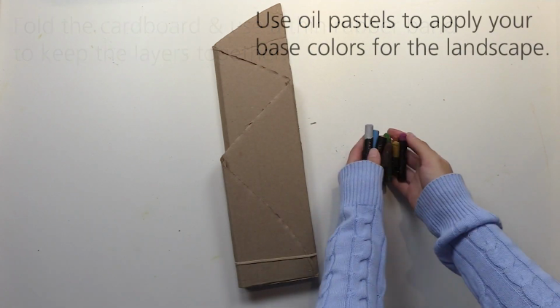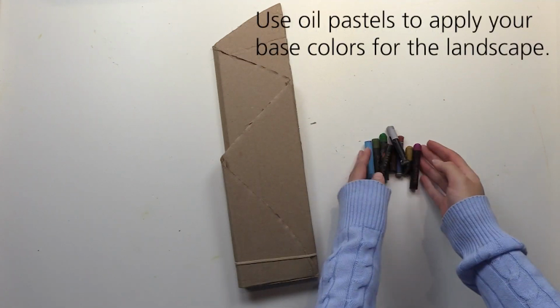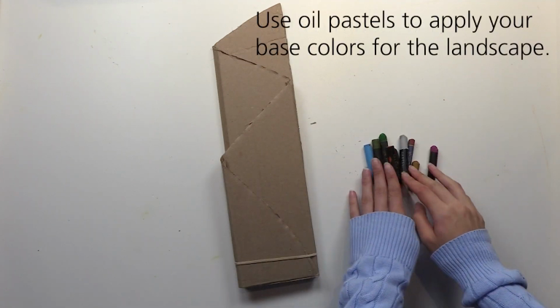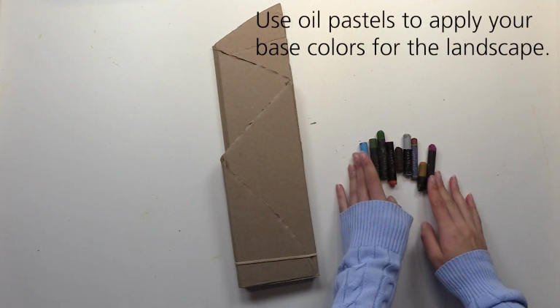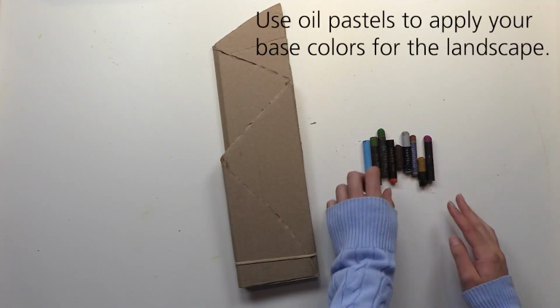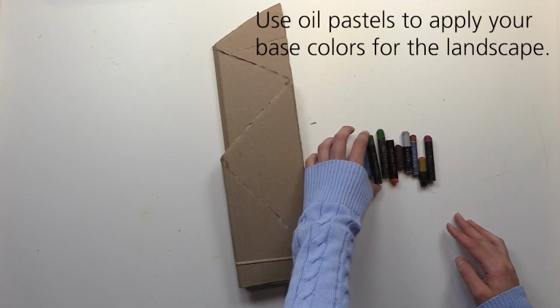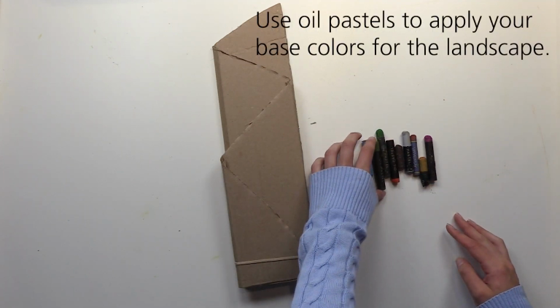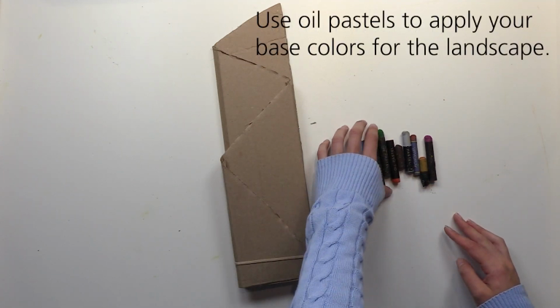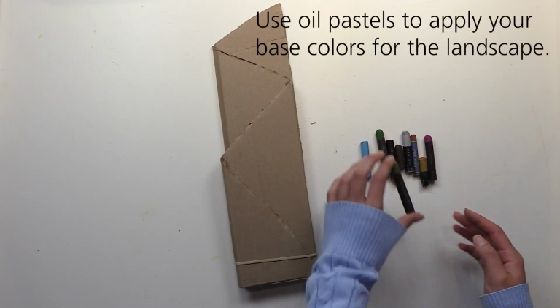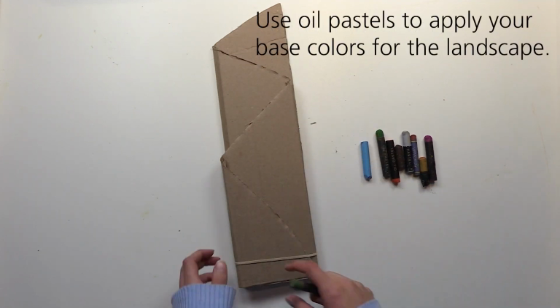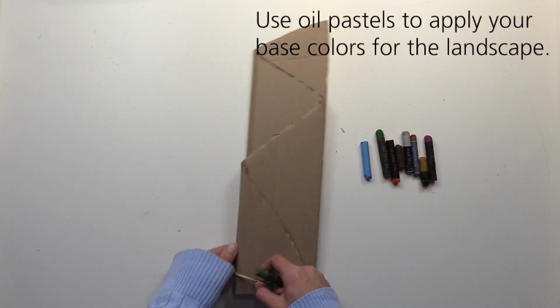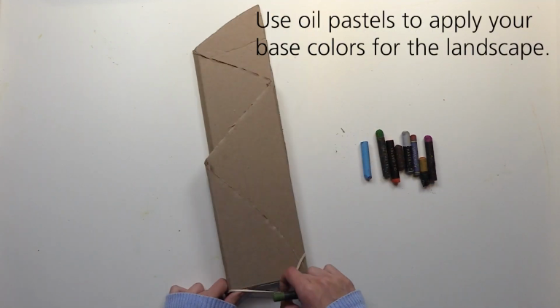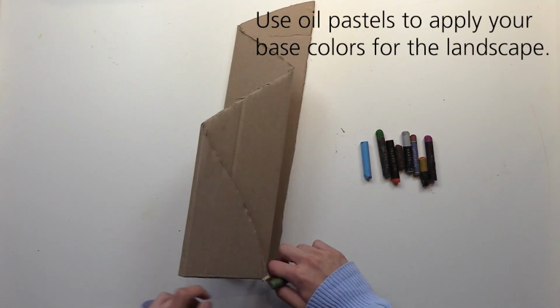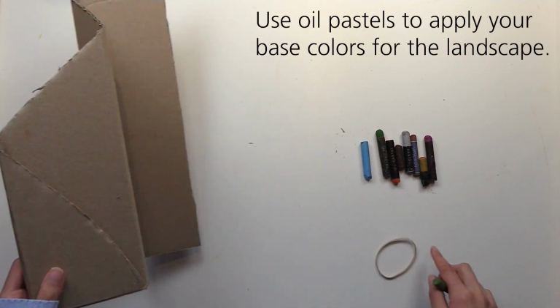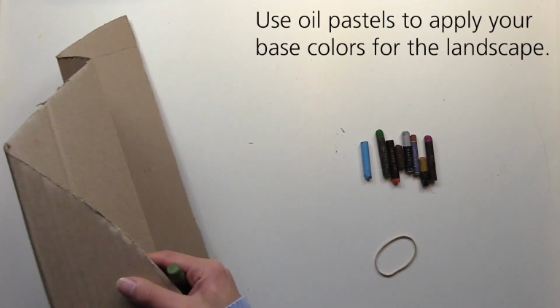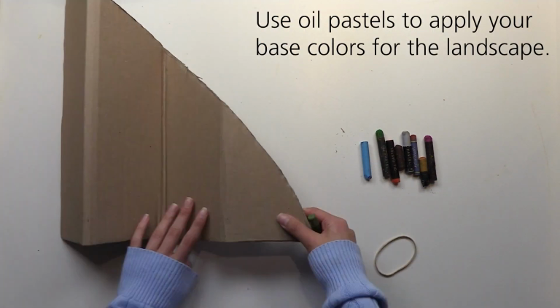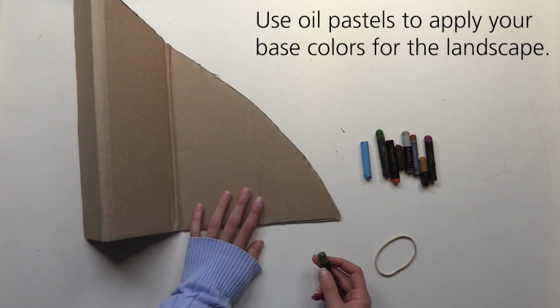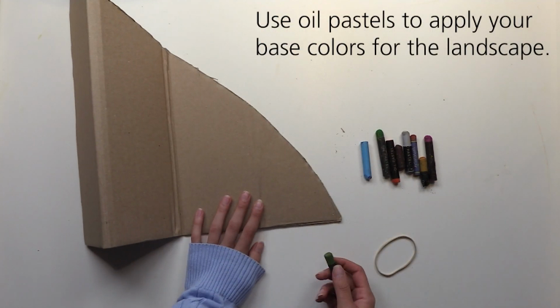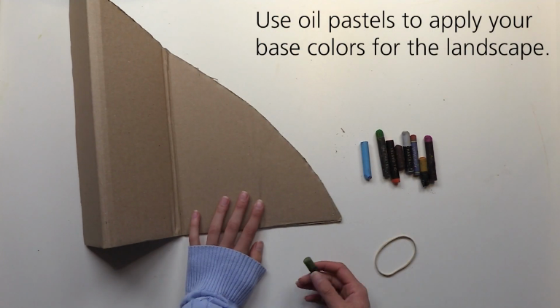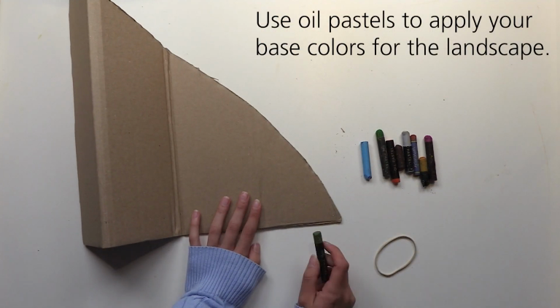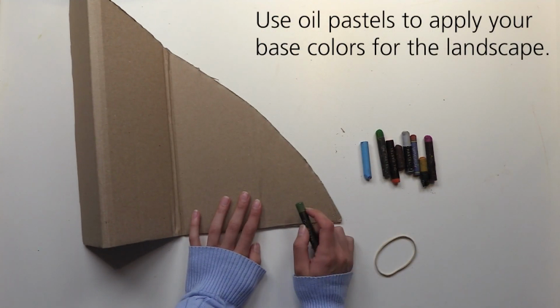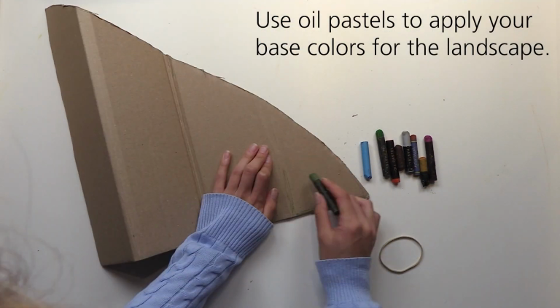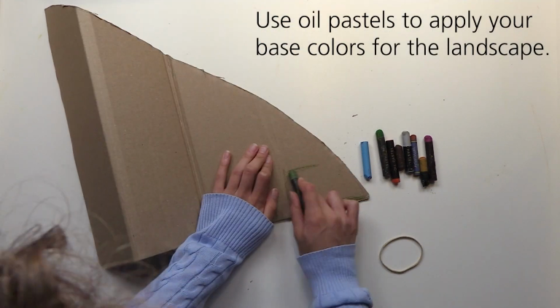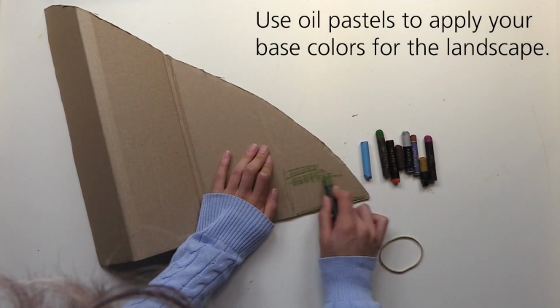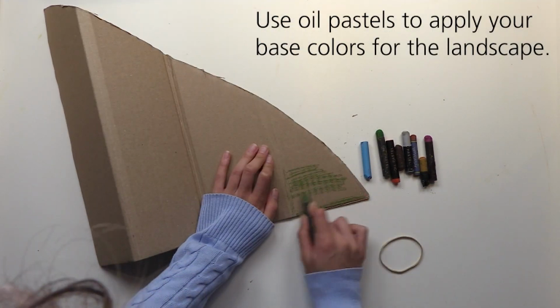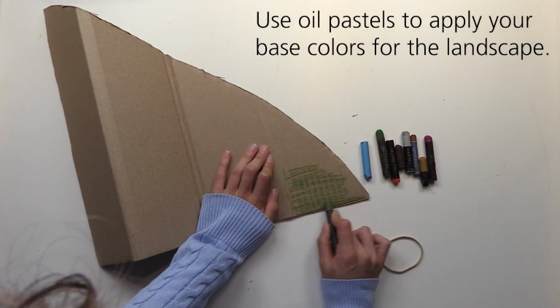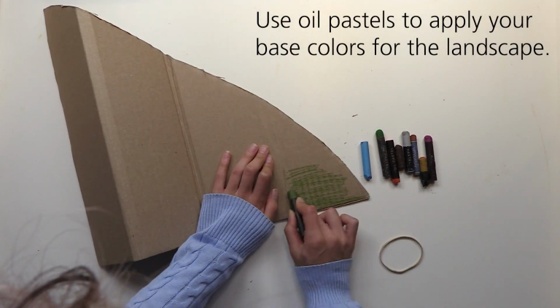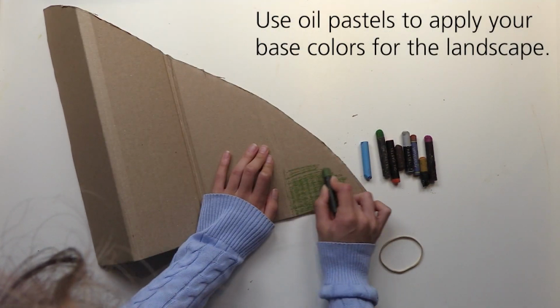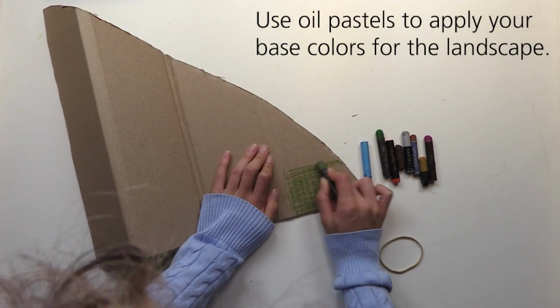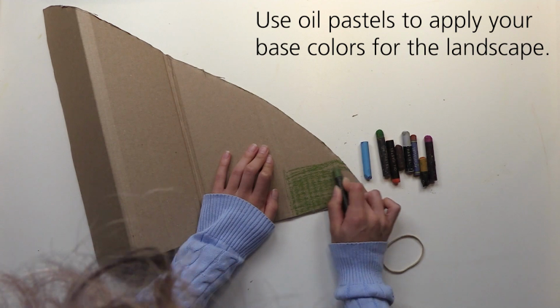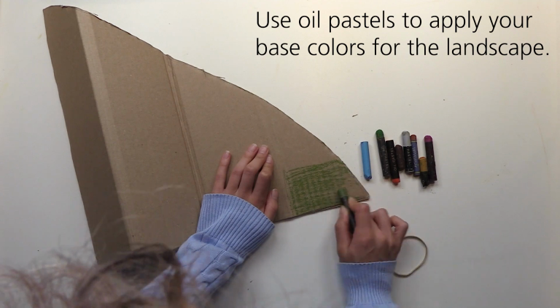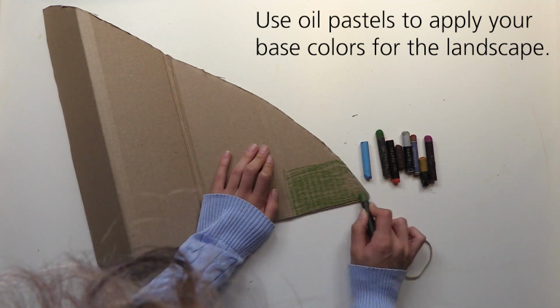Using oil pastels, apply base colors for your design. You can also unfold and refold the layers as you apply color.